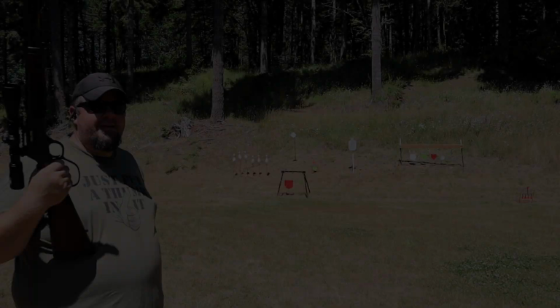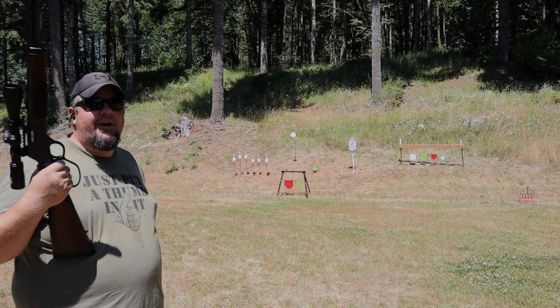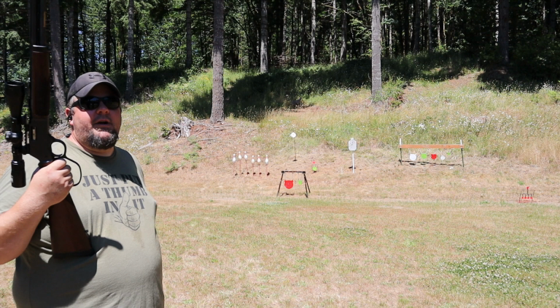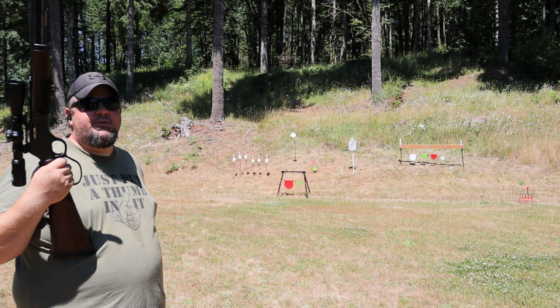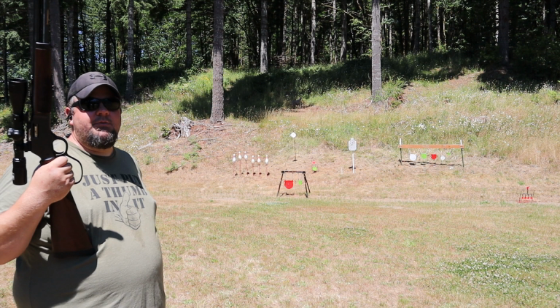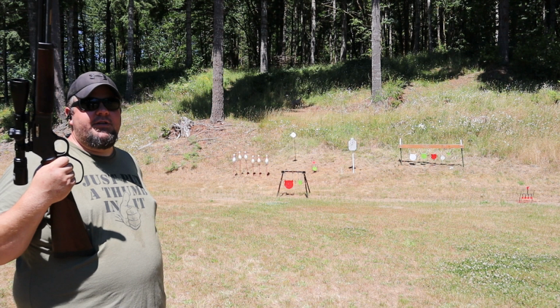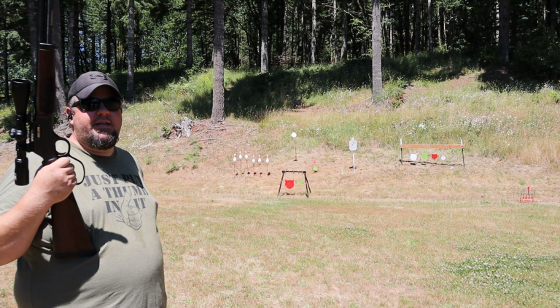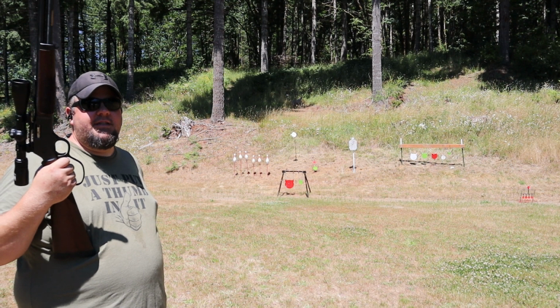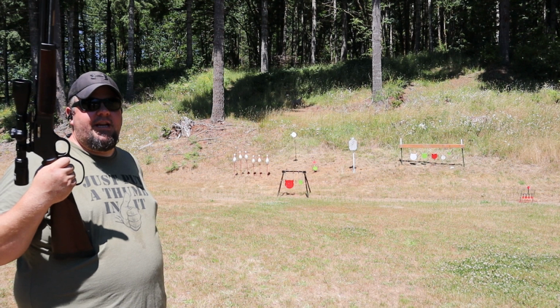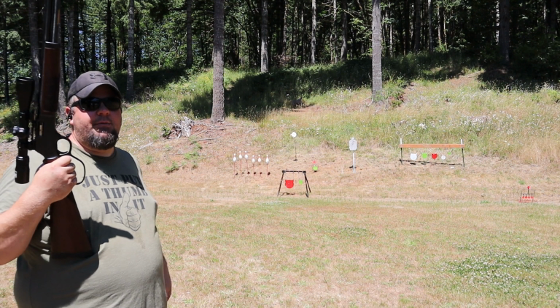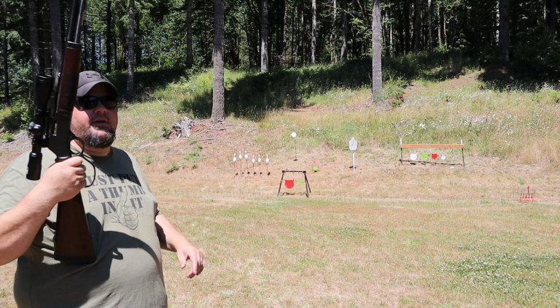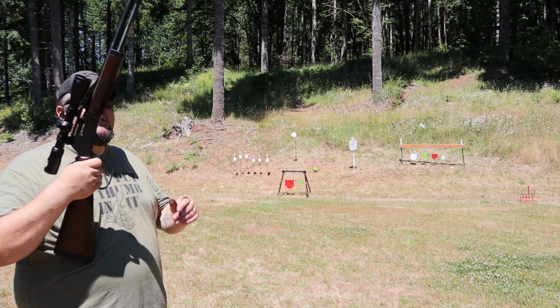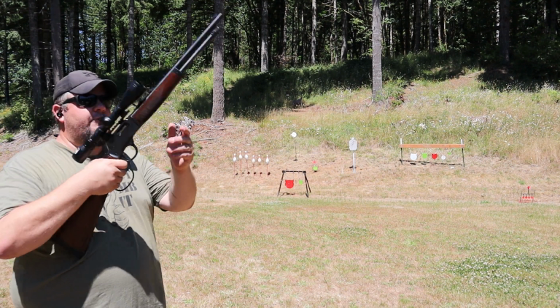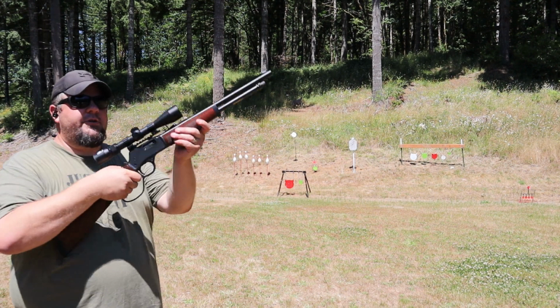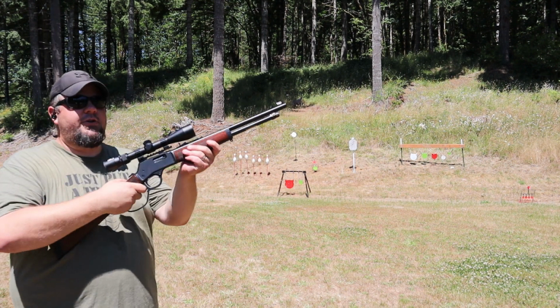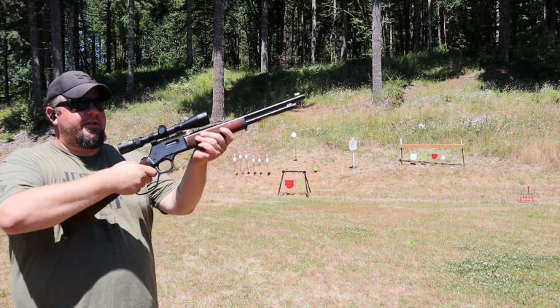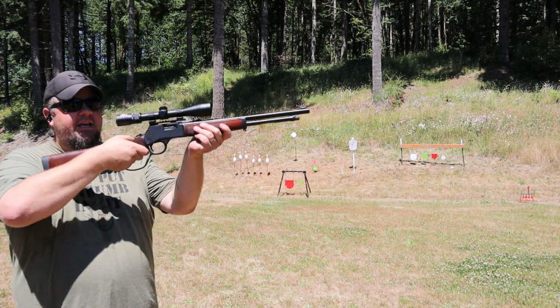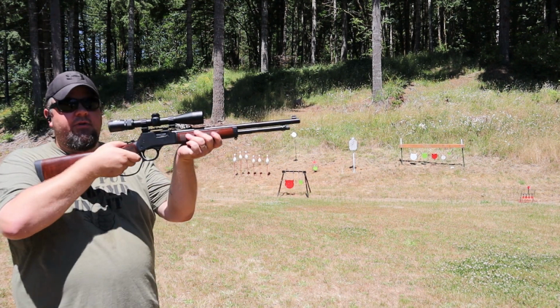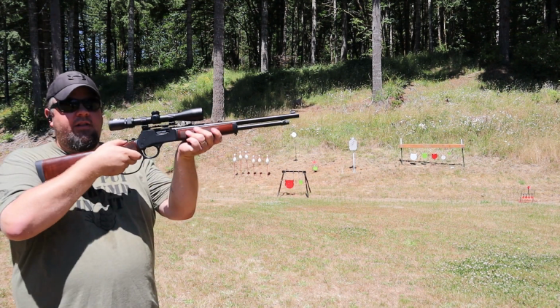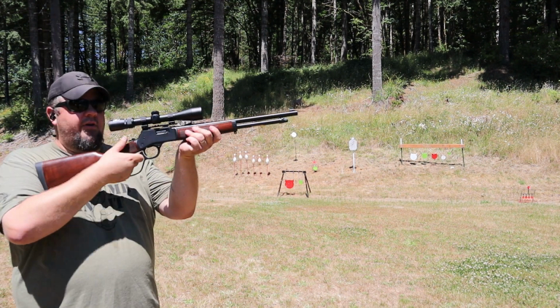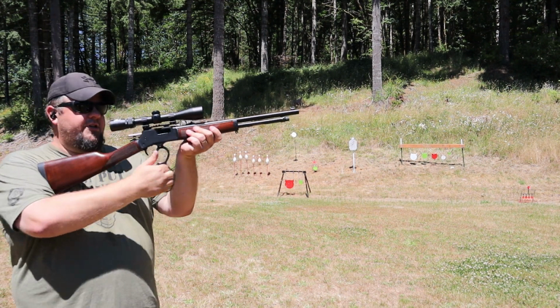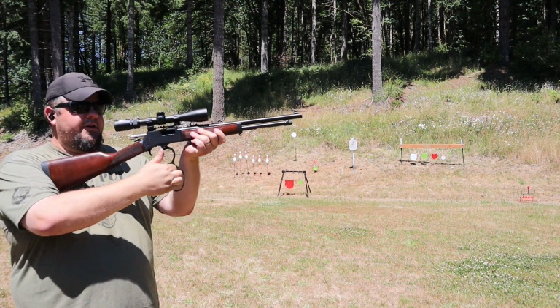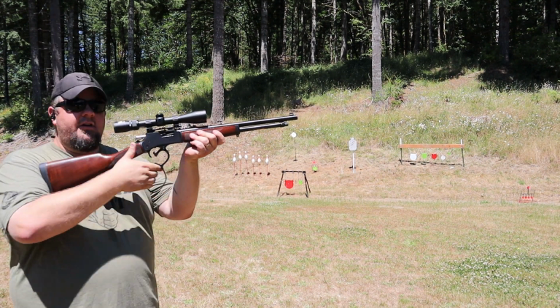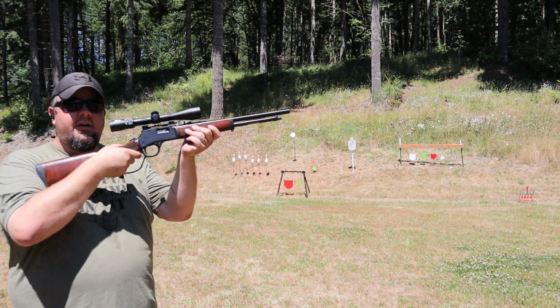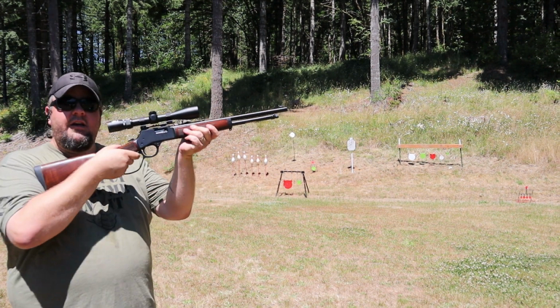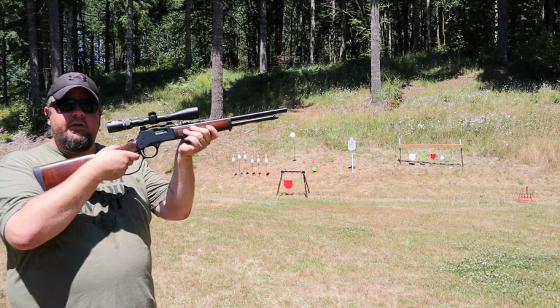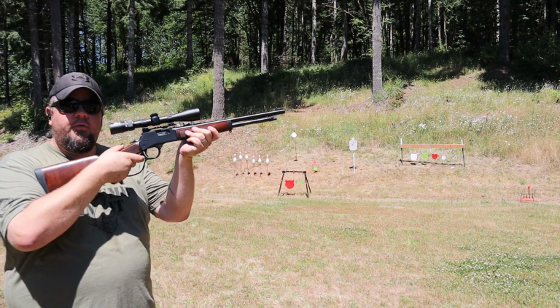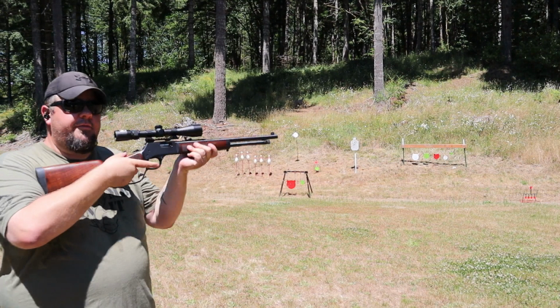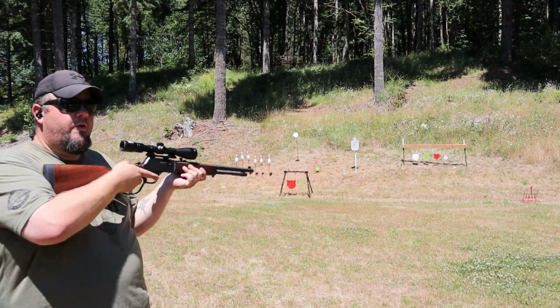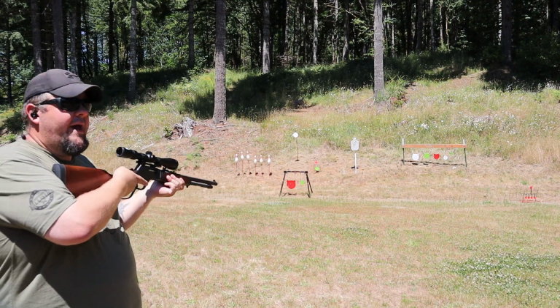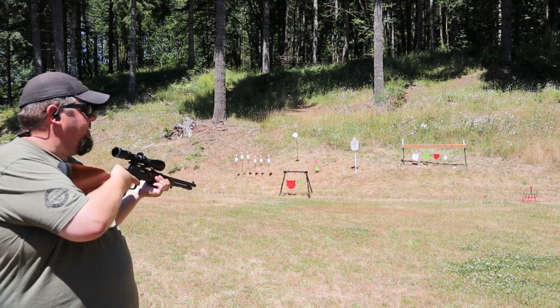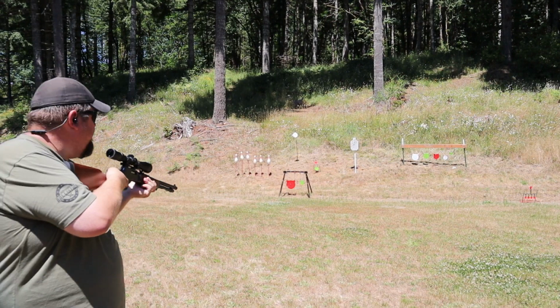Hey everybody, it's Rob with Cherry City Guns and Ammo, and today we're going to be shooting this Henry lever action in .44 Magnum.